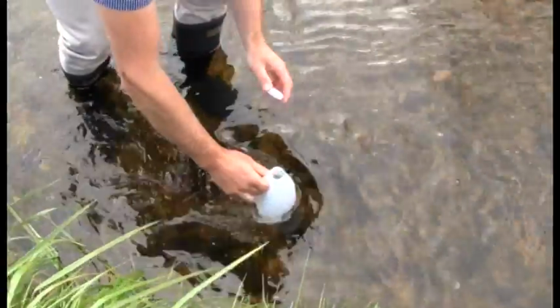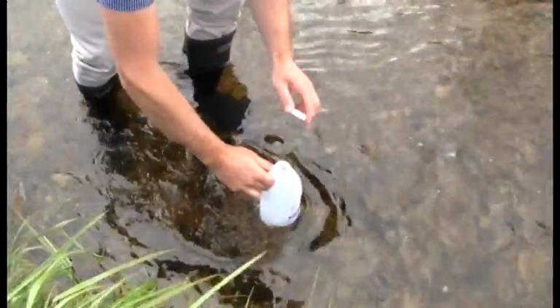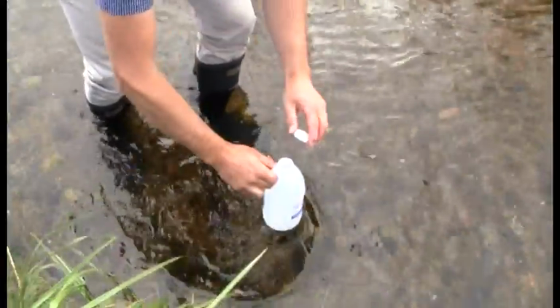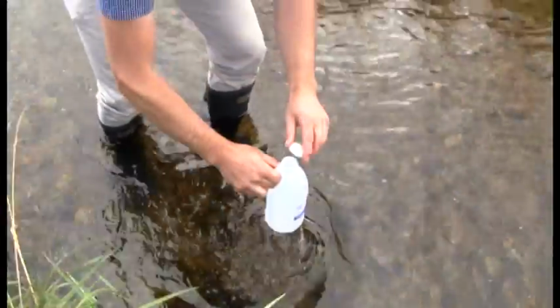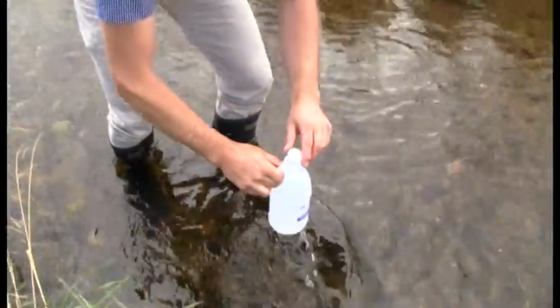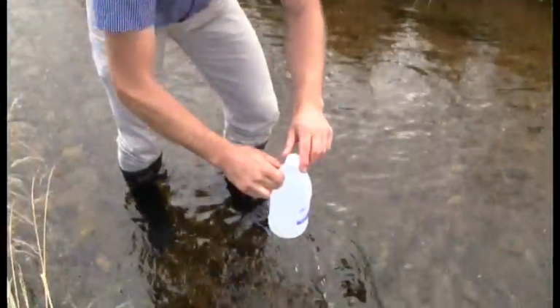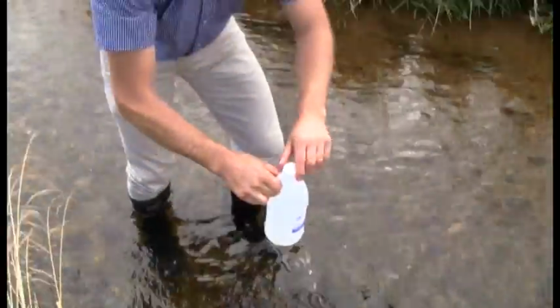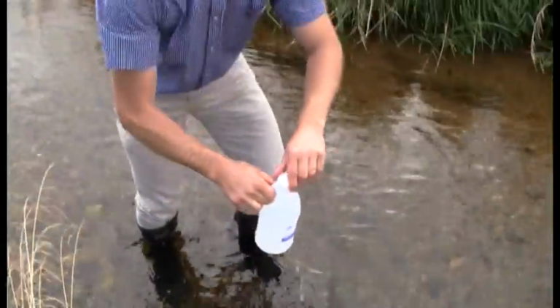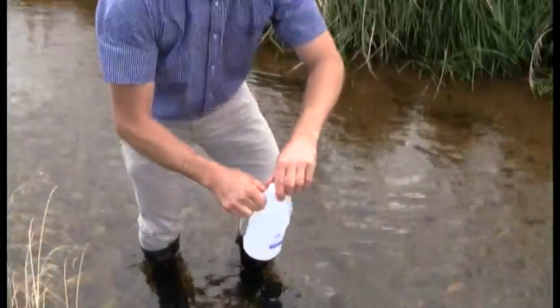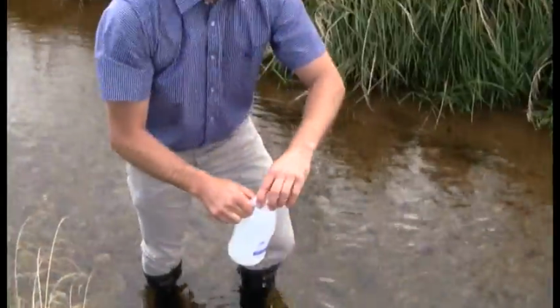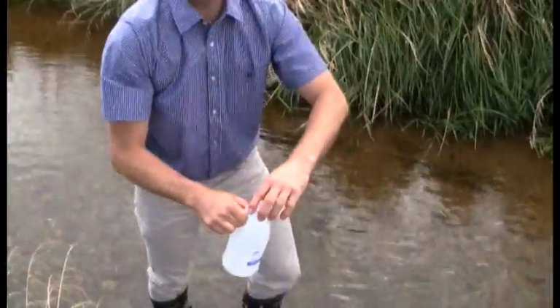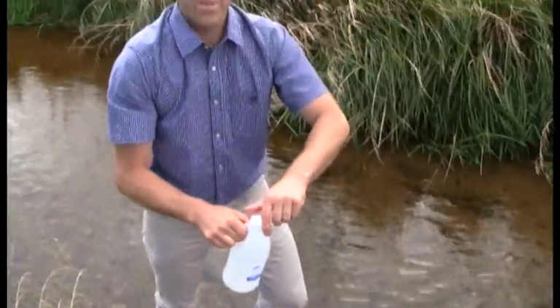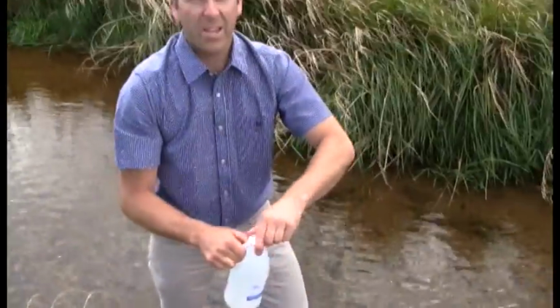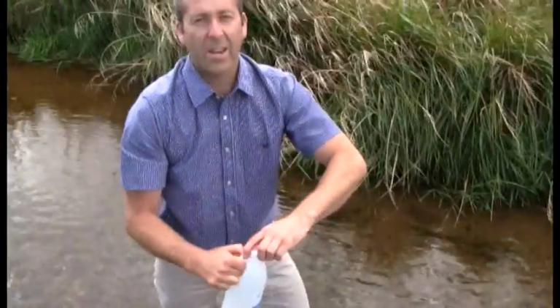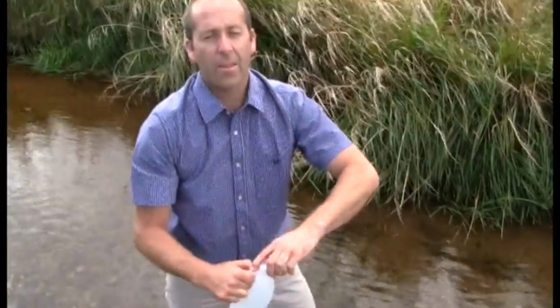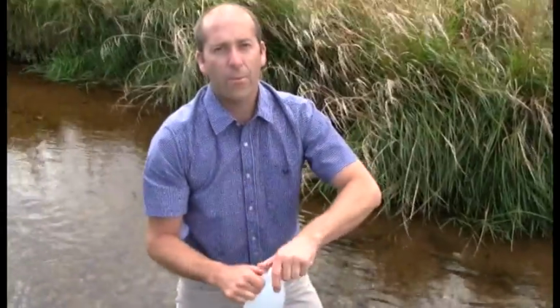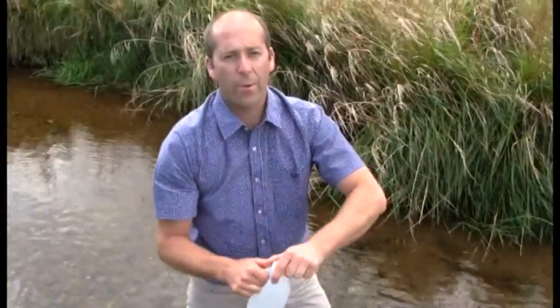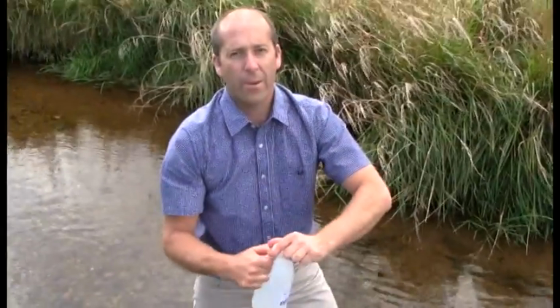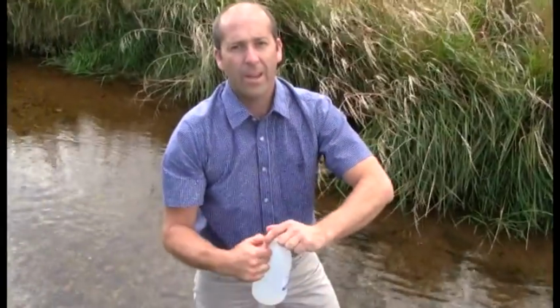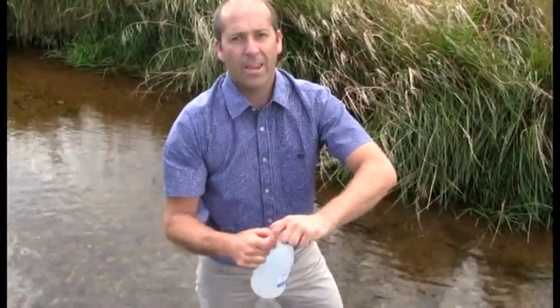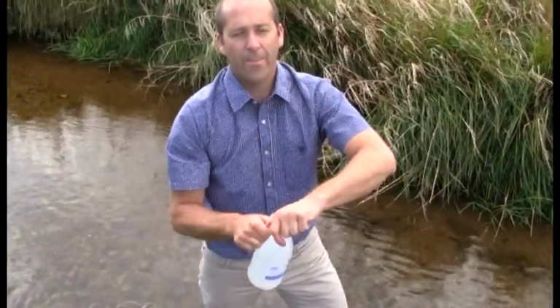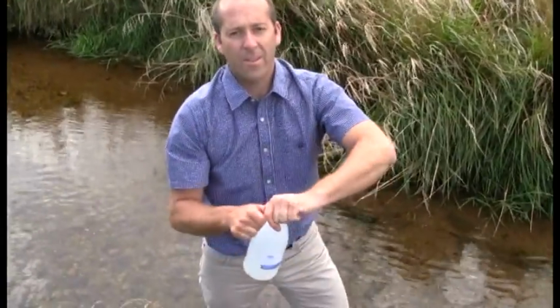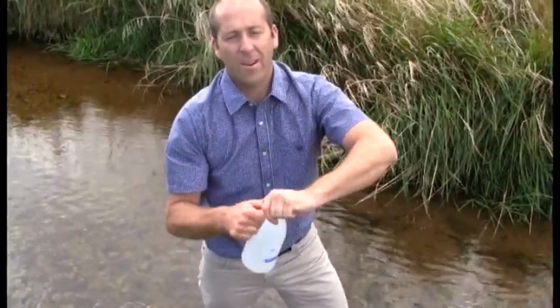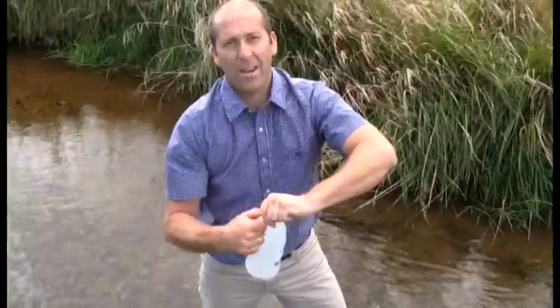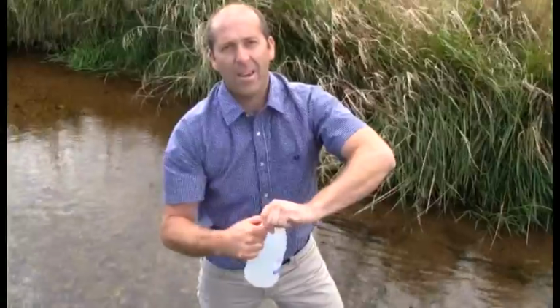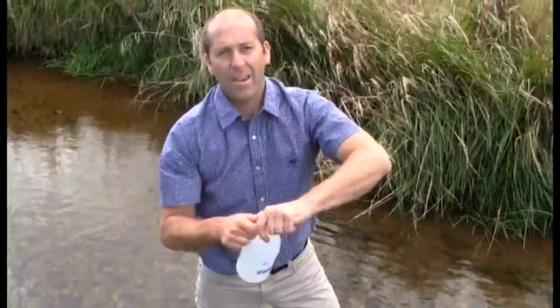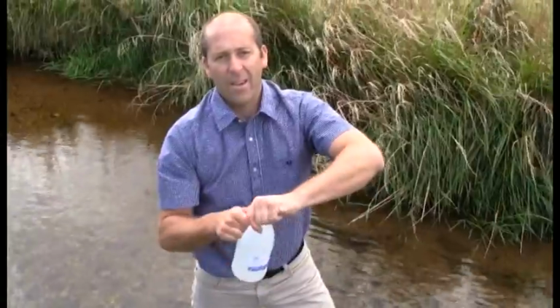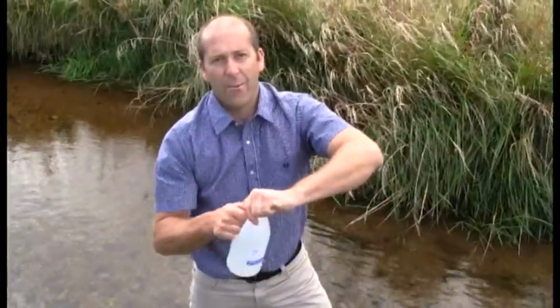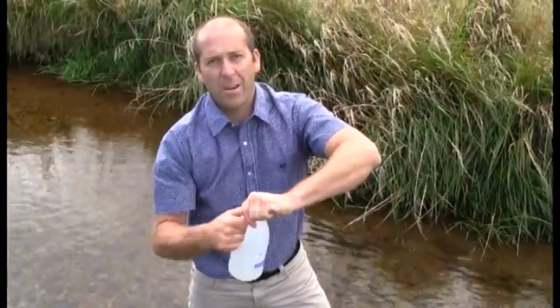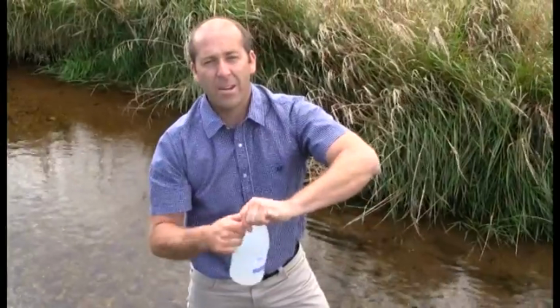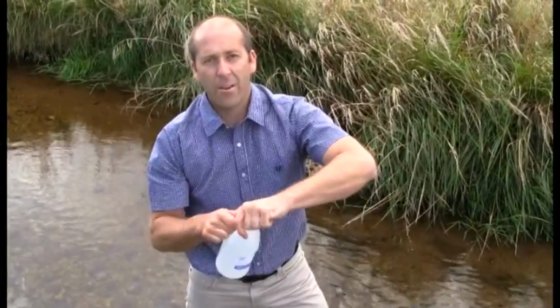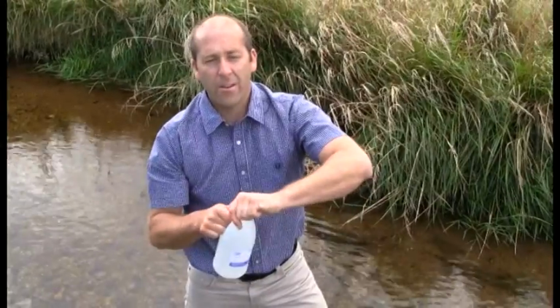Once it's full to the top, take it out of the water and cap it tightly ready to go to the laboratory.